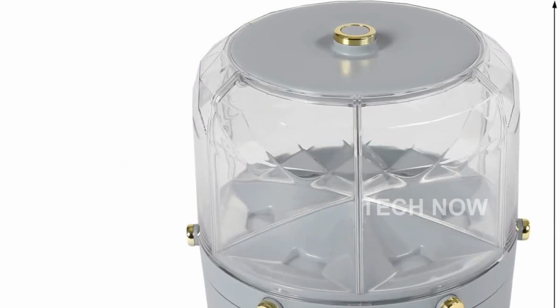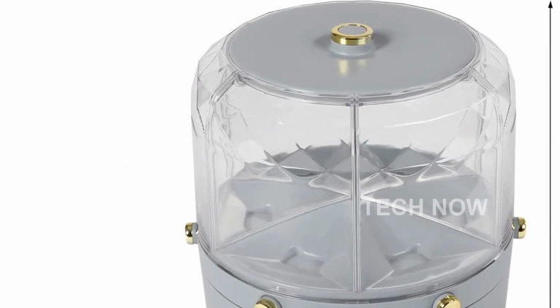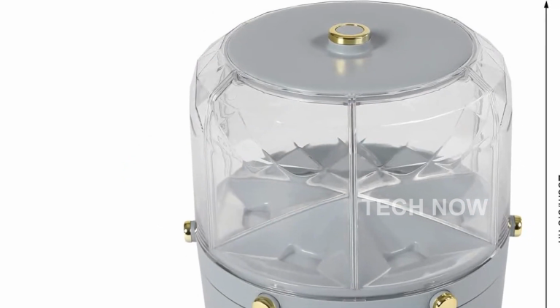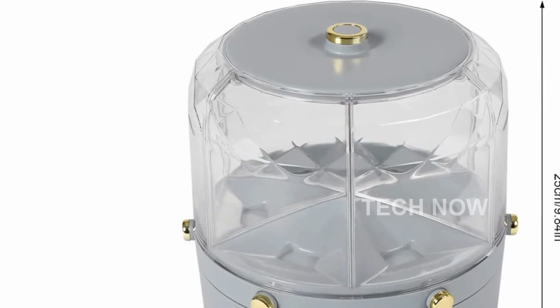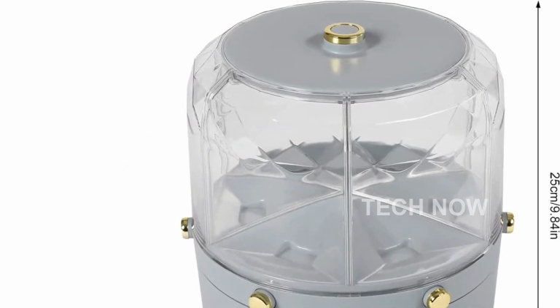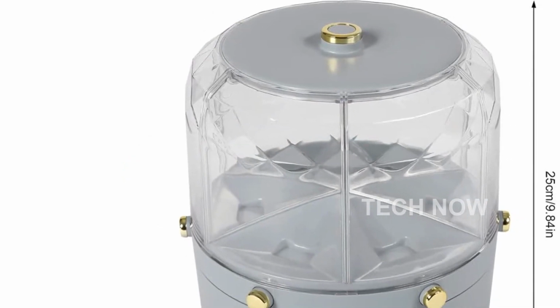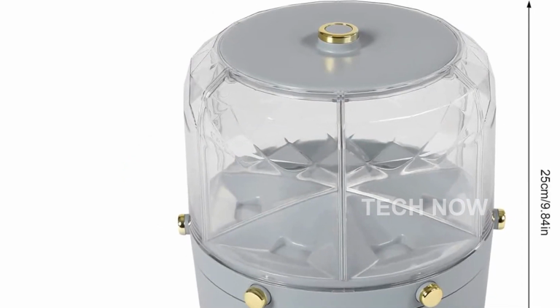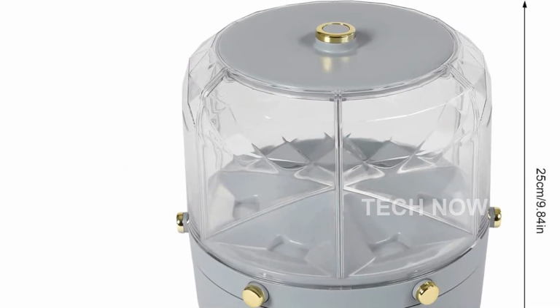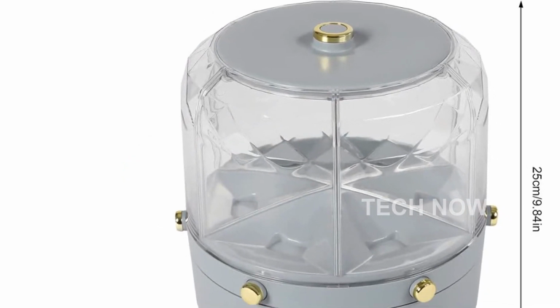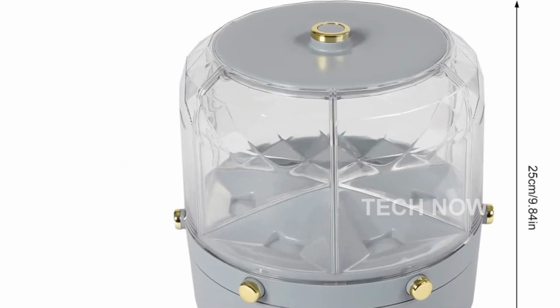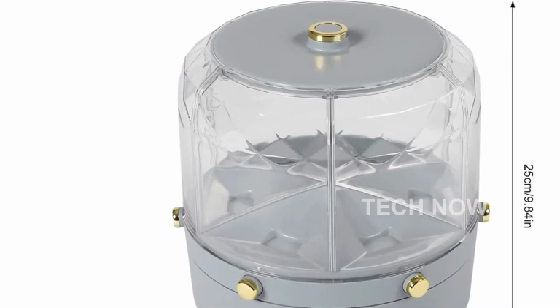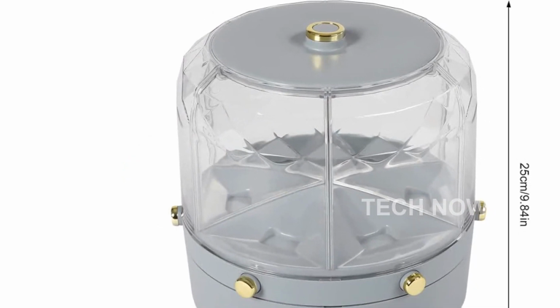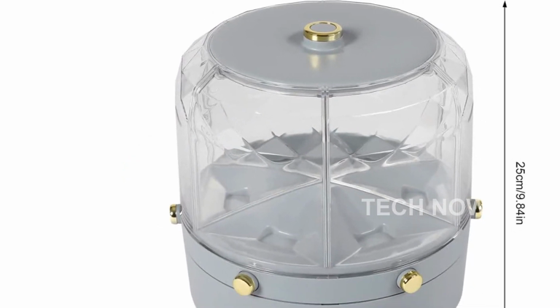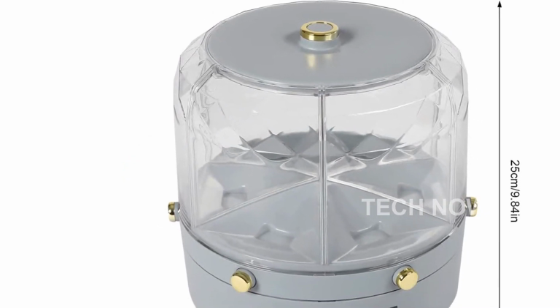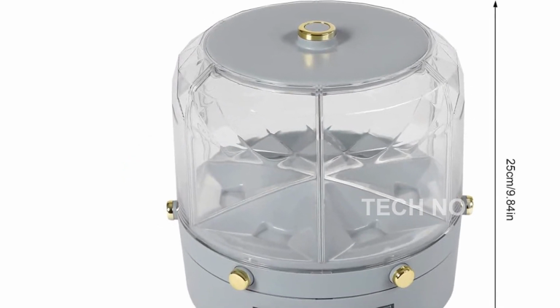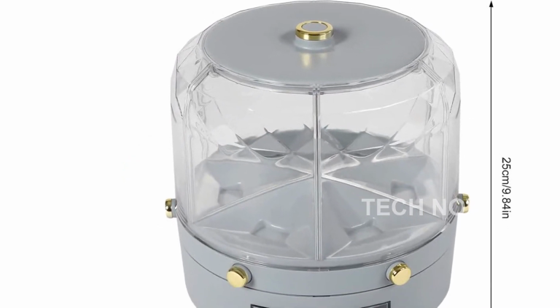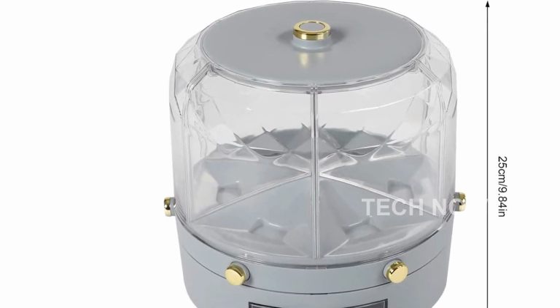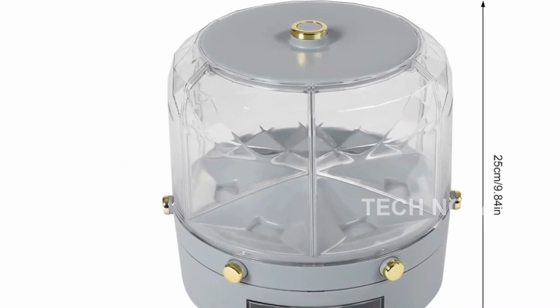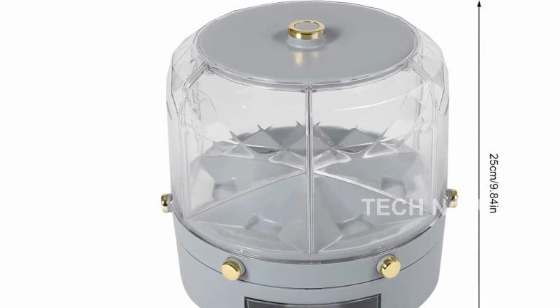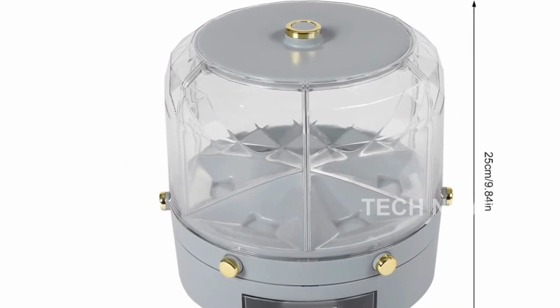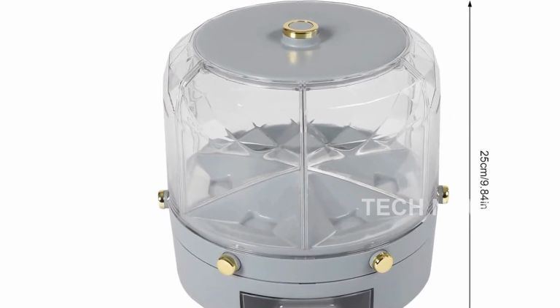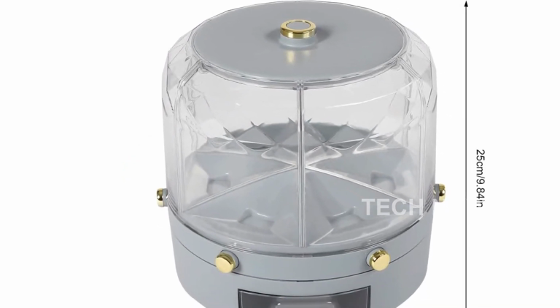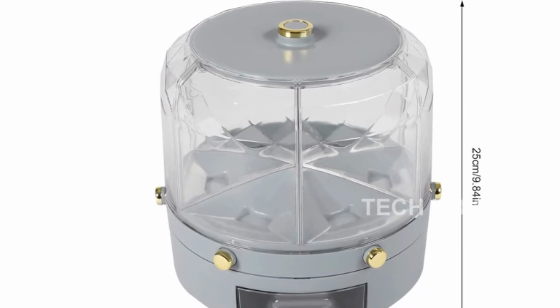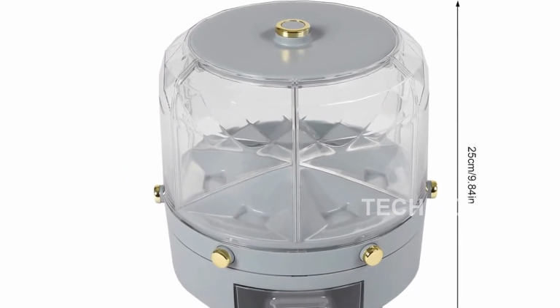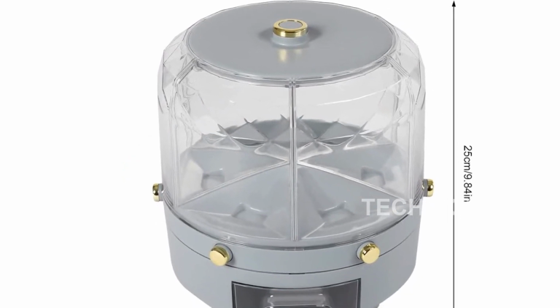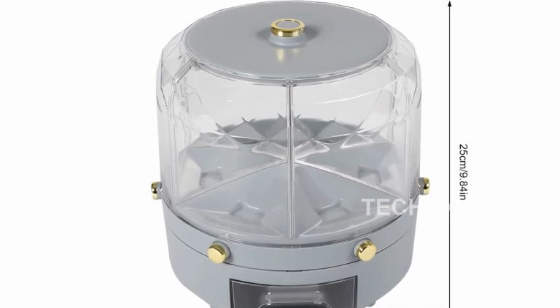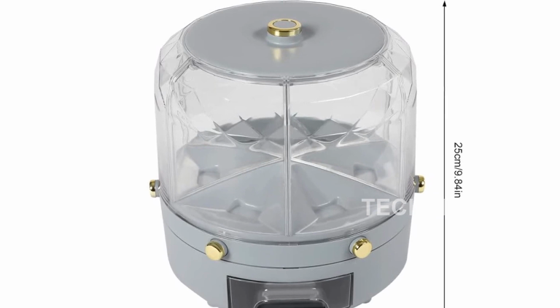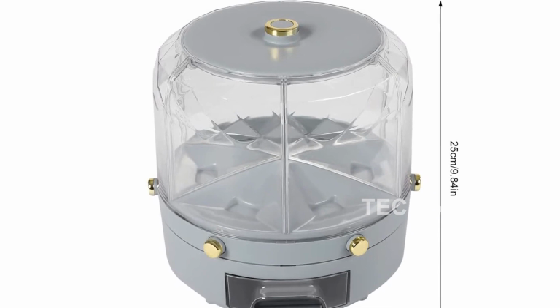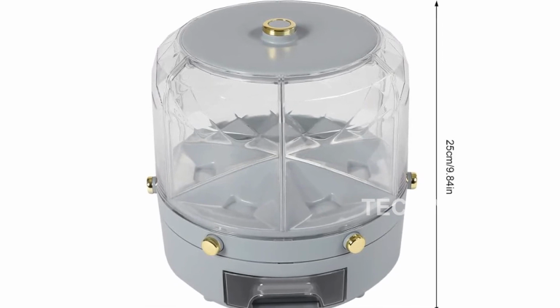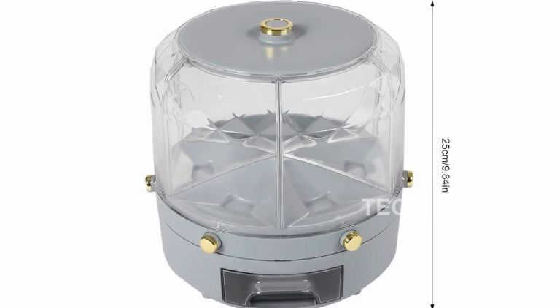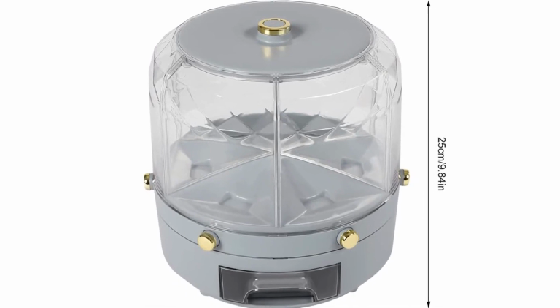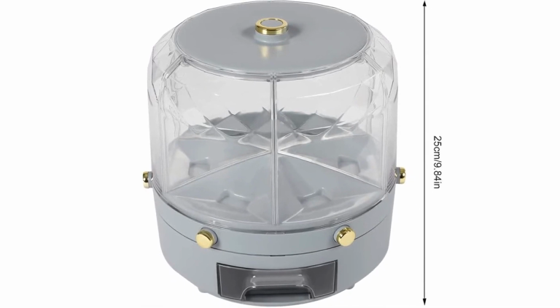The grain dispenser is made of environmentally friendly, healthy, wear-resistant, and durable materials.